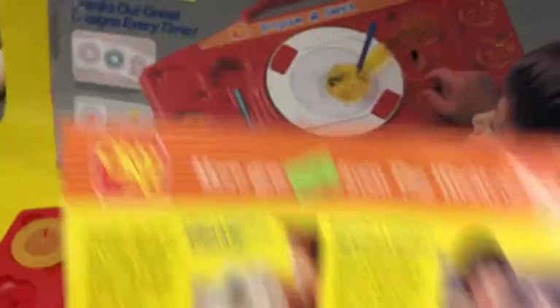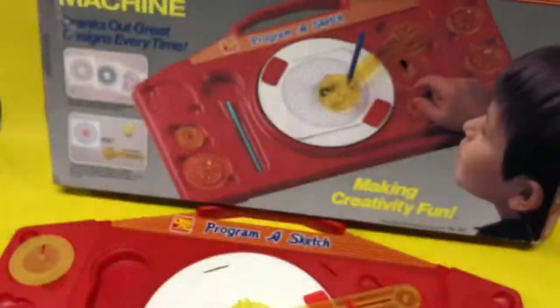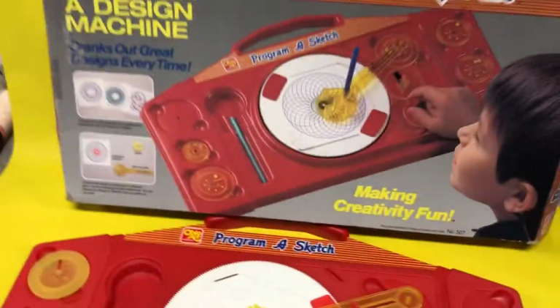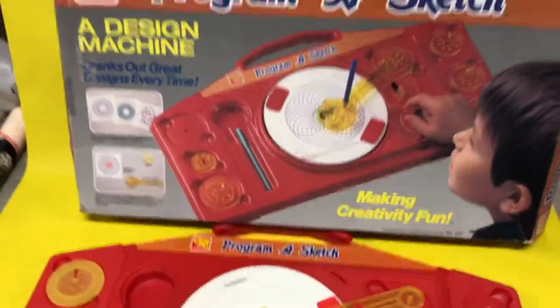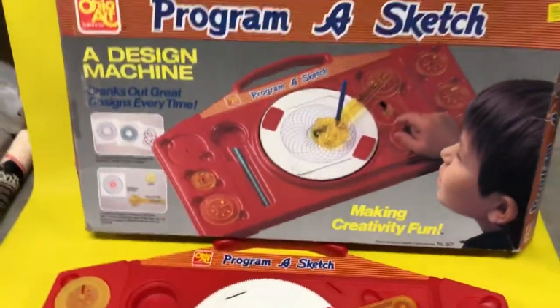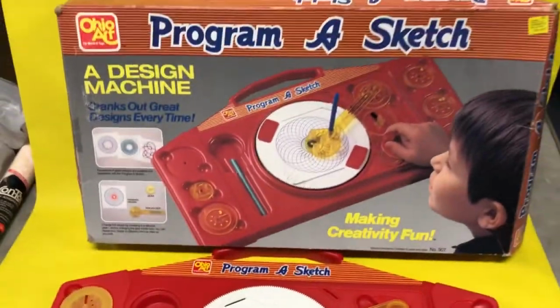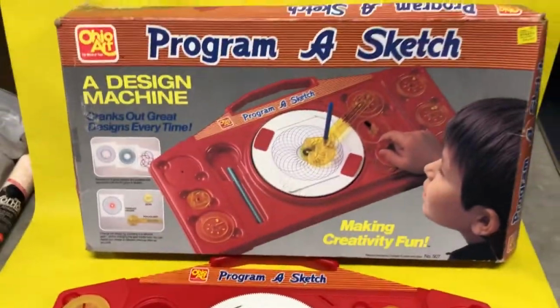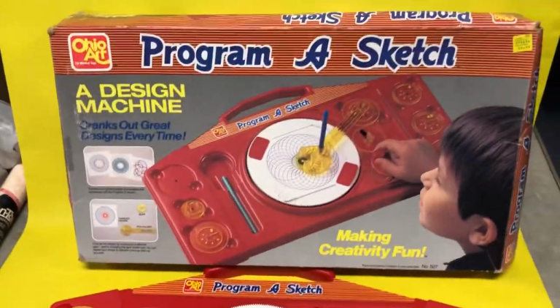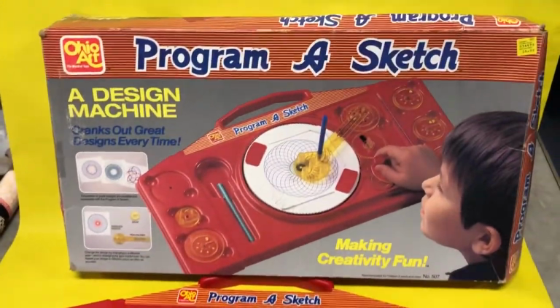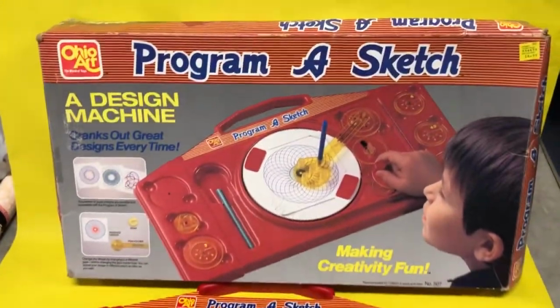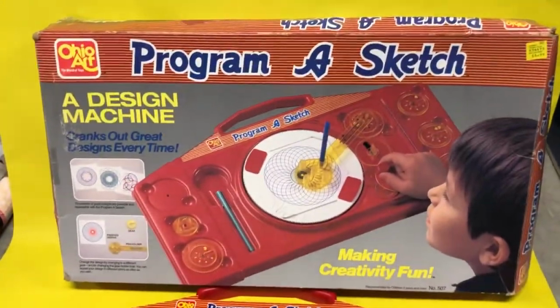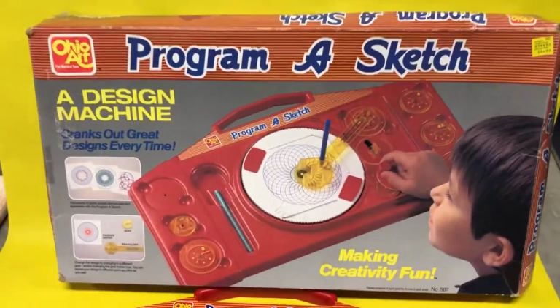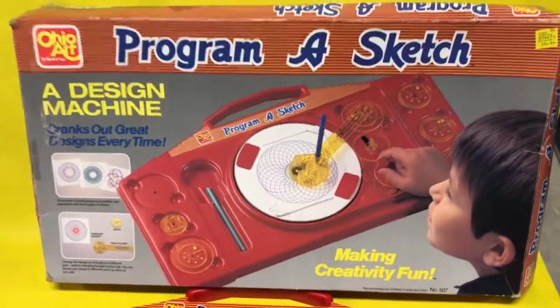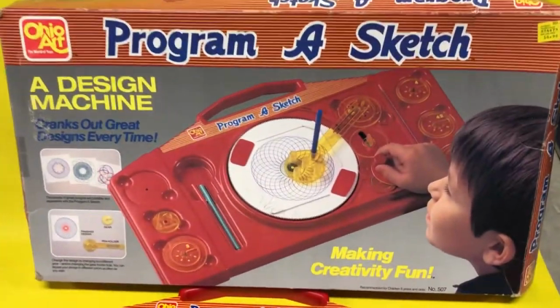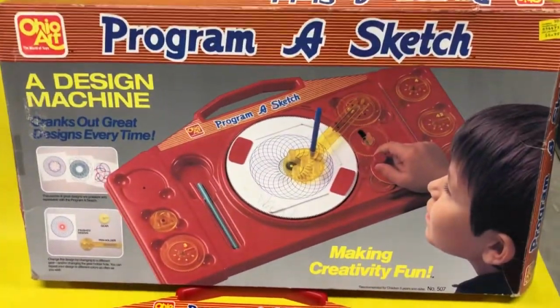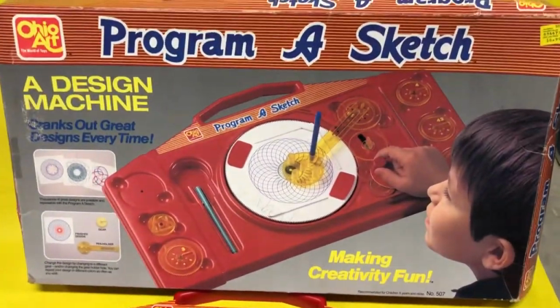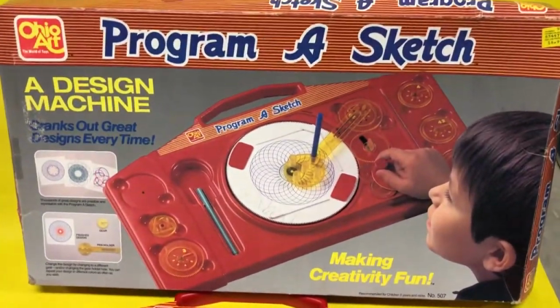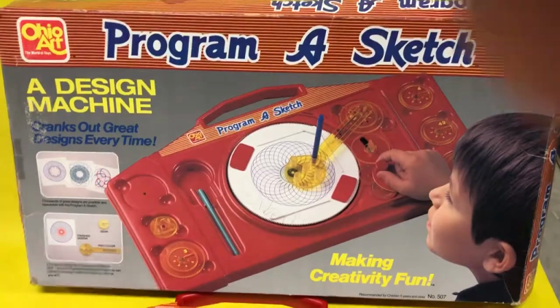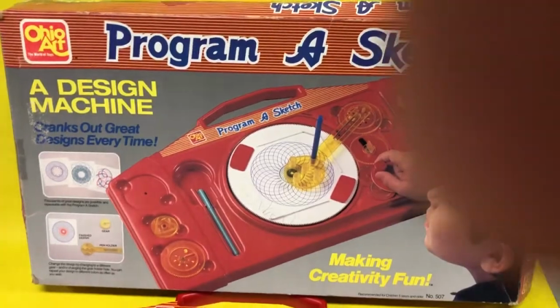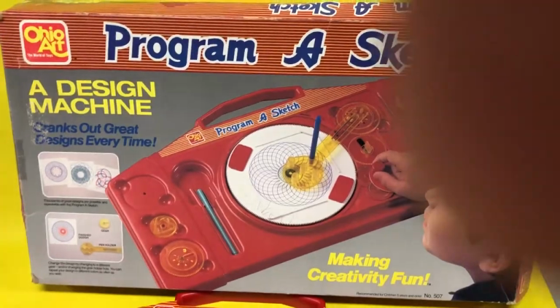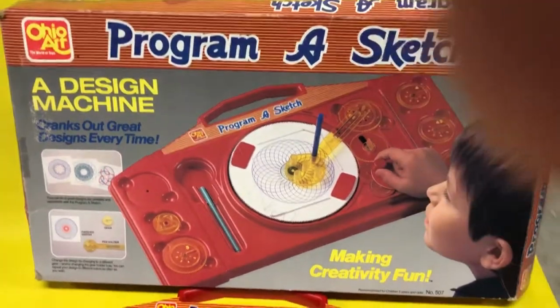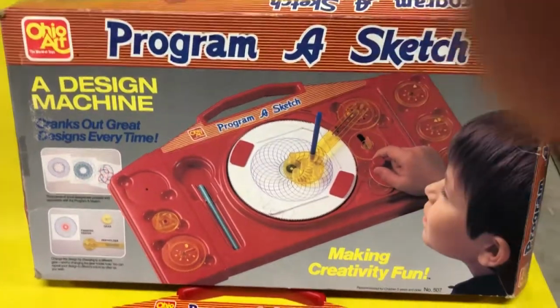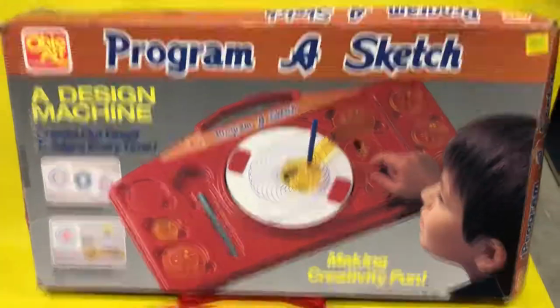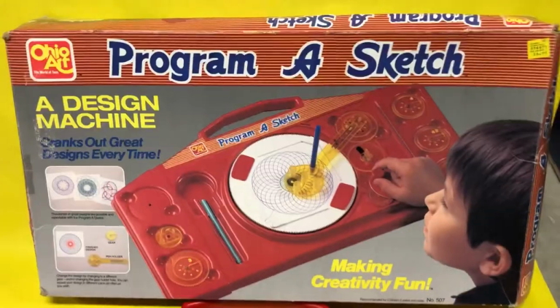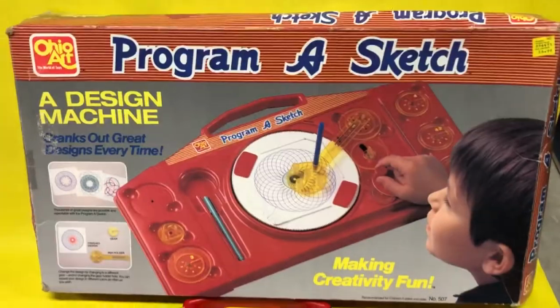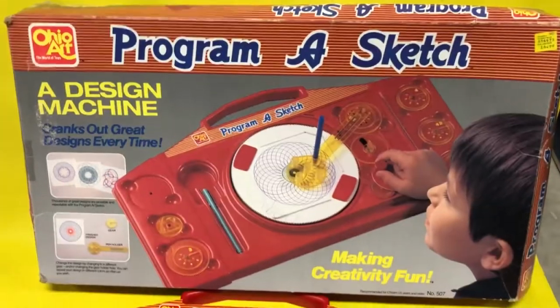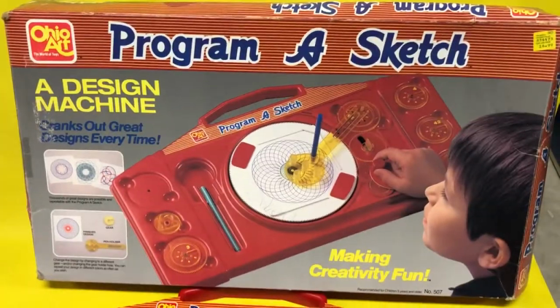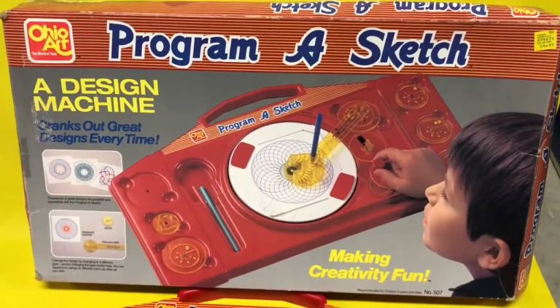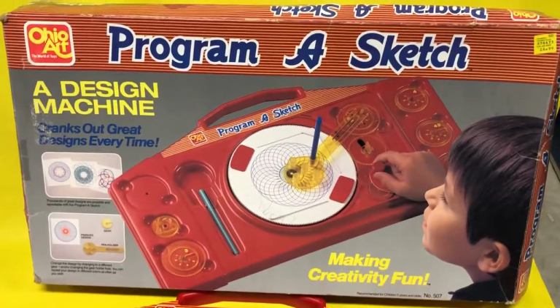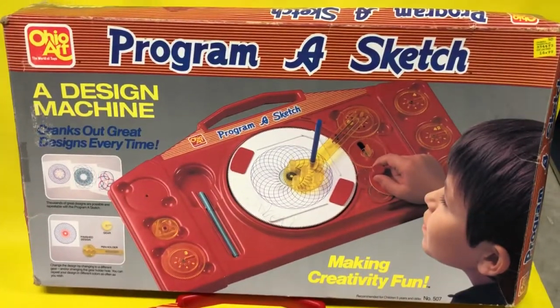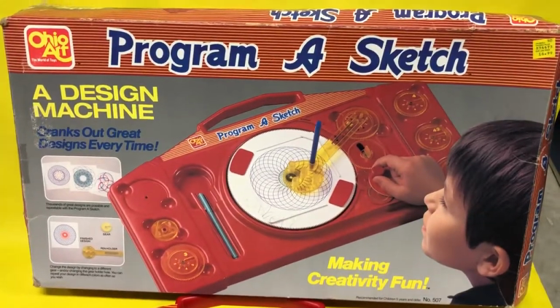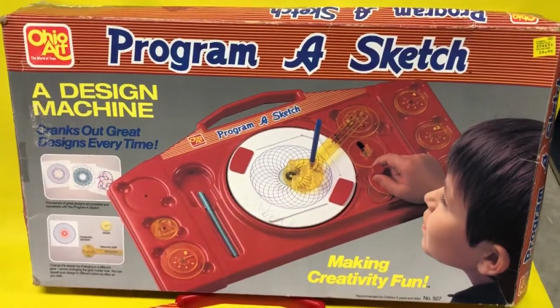So what did you guys think of Program a Sketch? Did you use it? Did you love it? Wasn't it cool? Comment below.